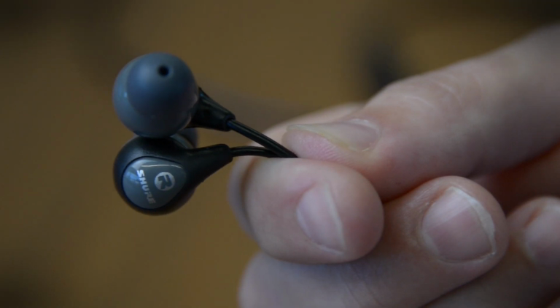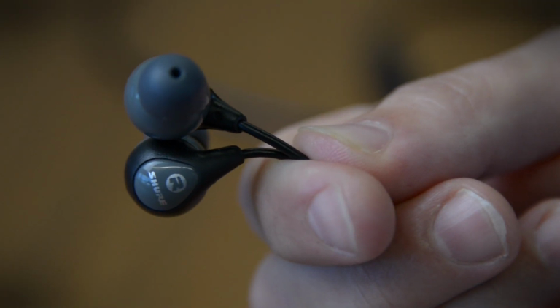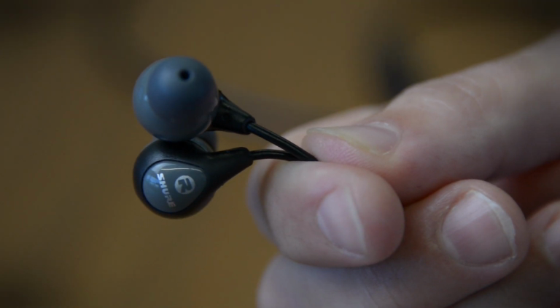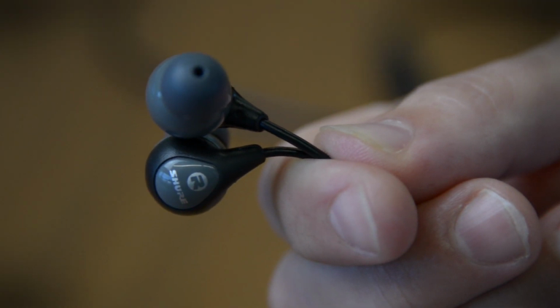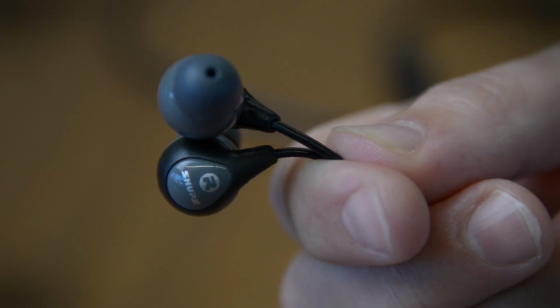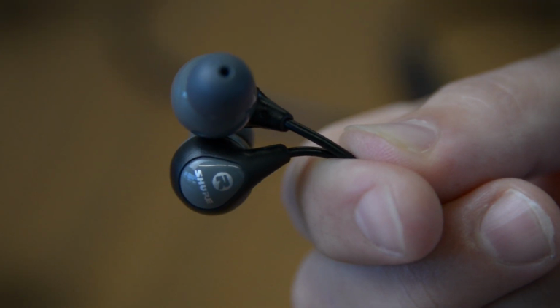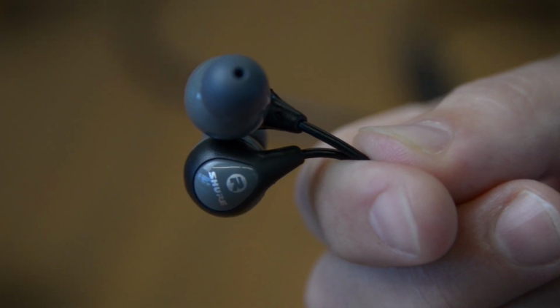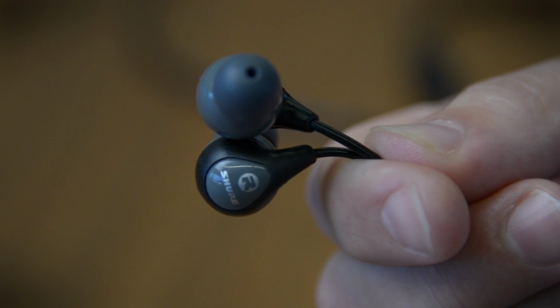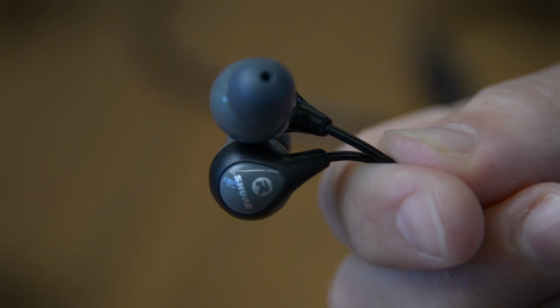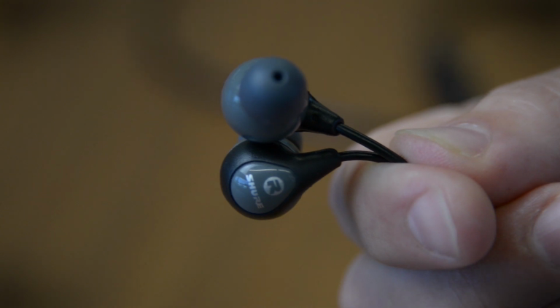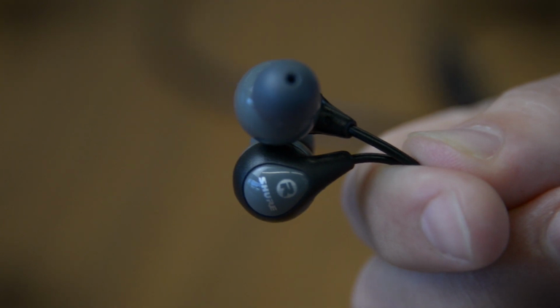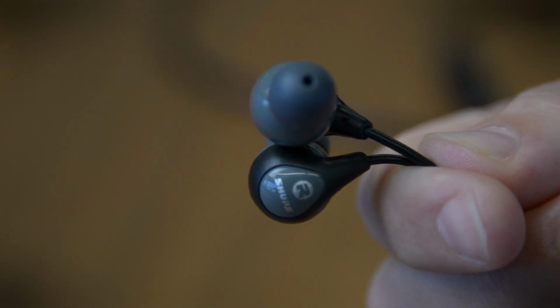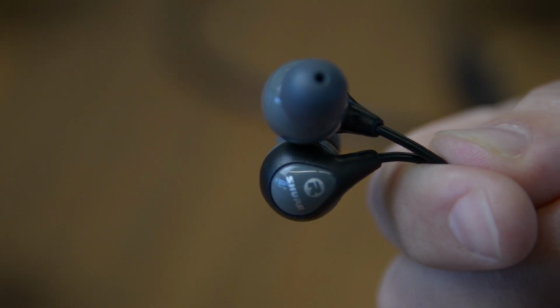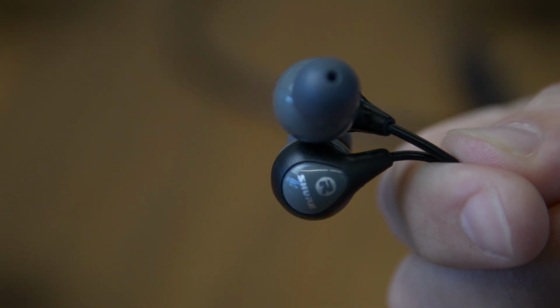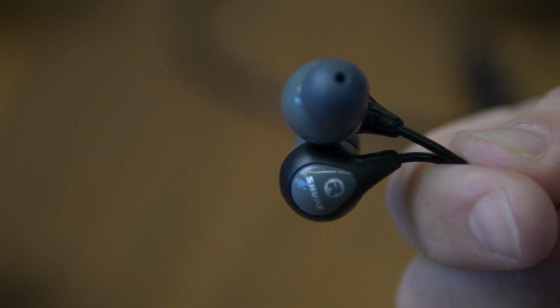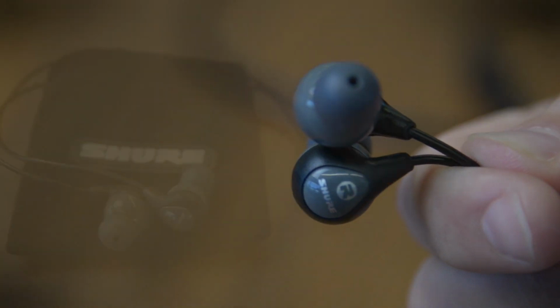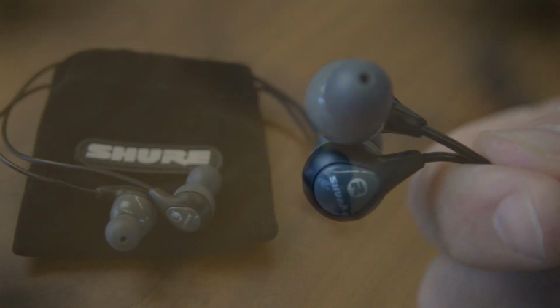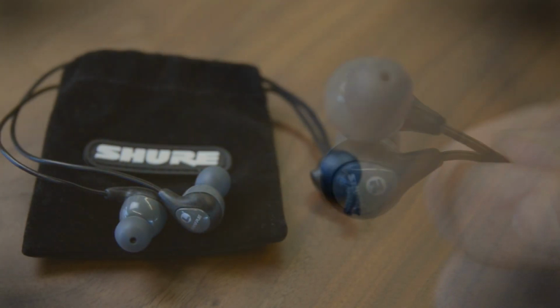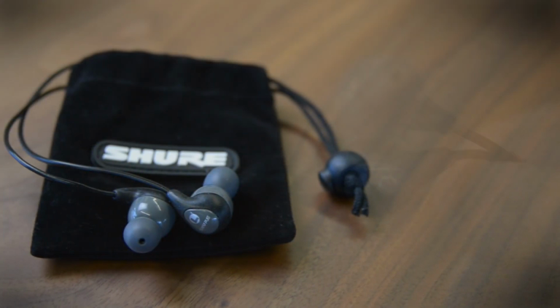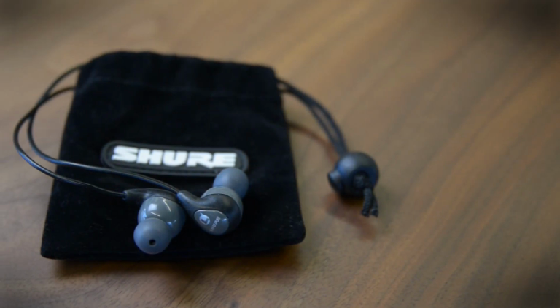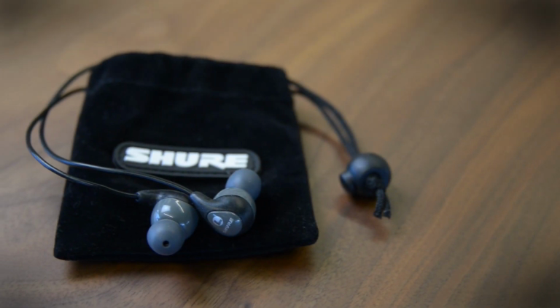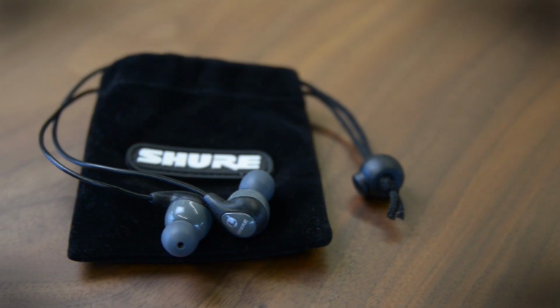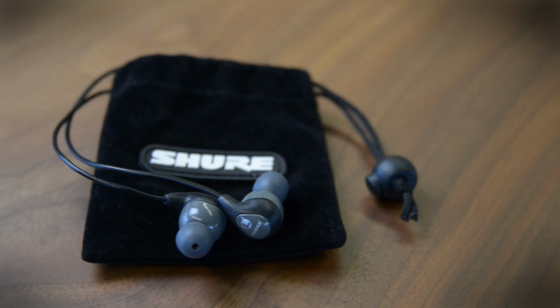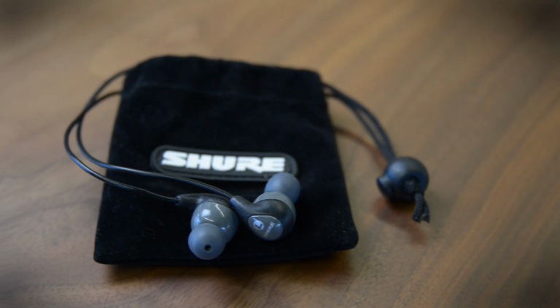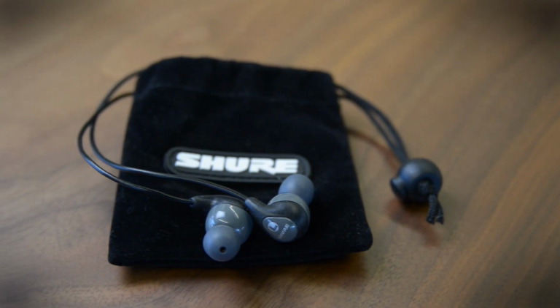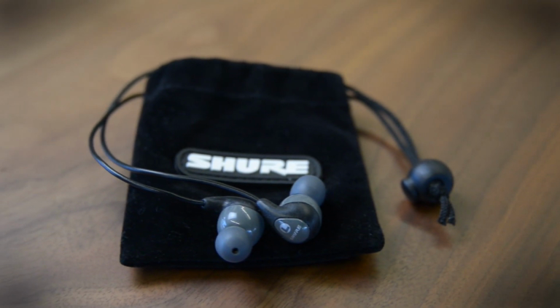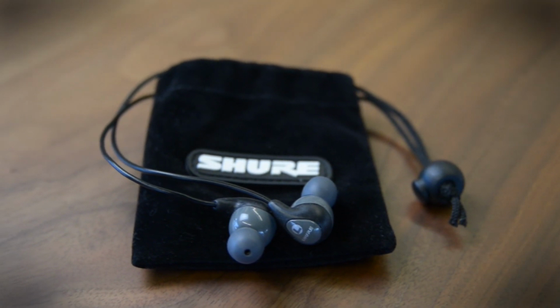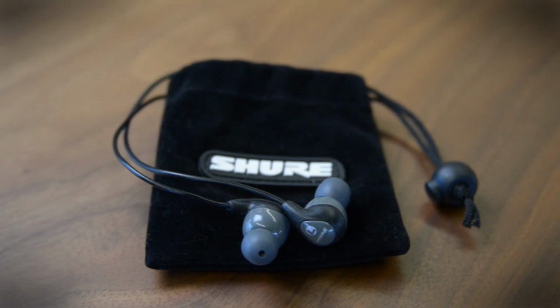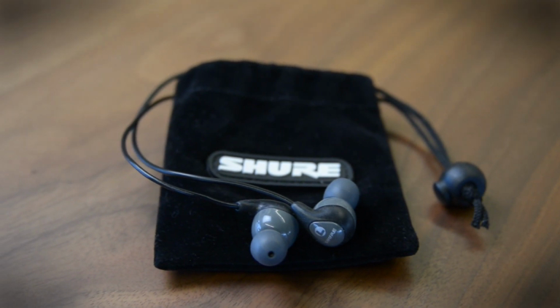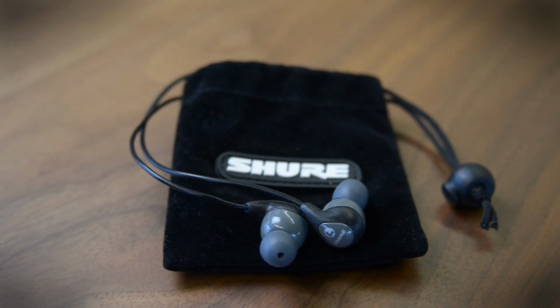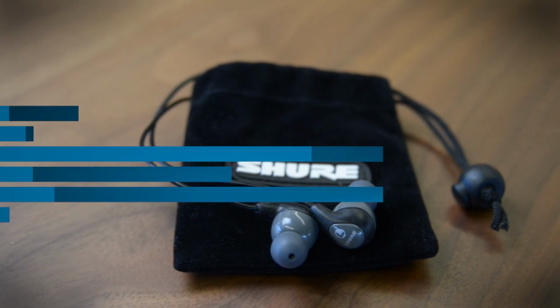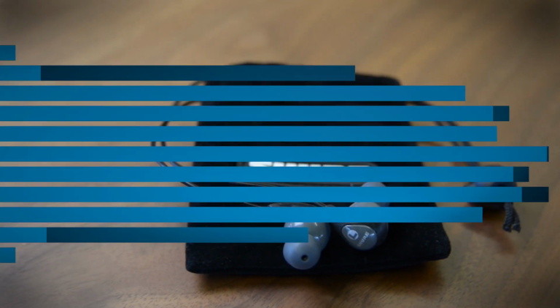Audio is pure, clean, and brings up a lot more details than you'd expect from a $50 pair of buds.